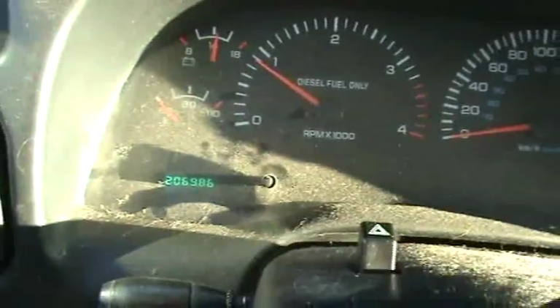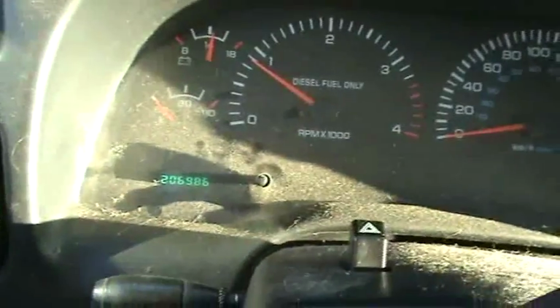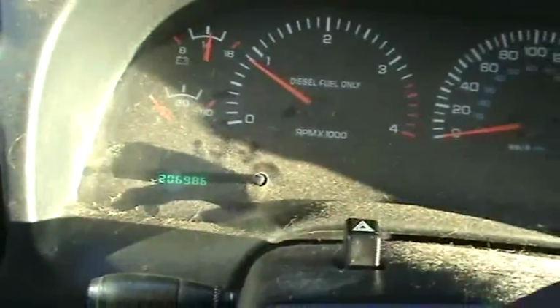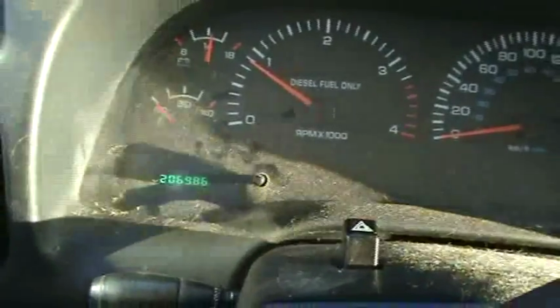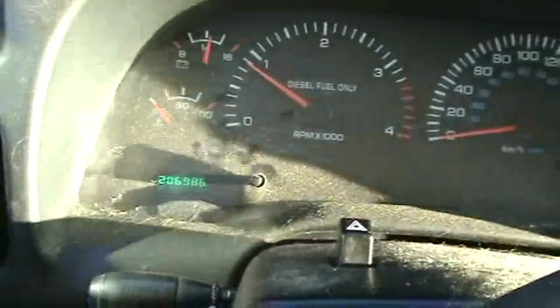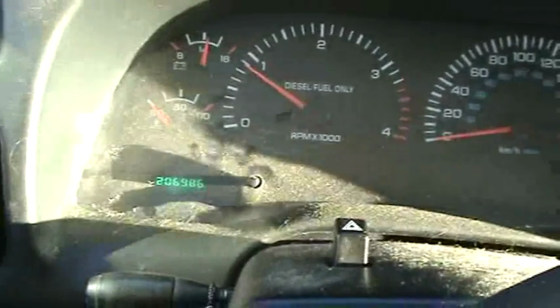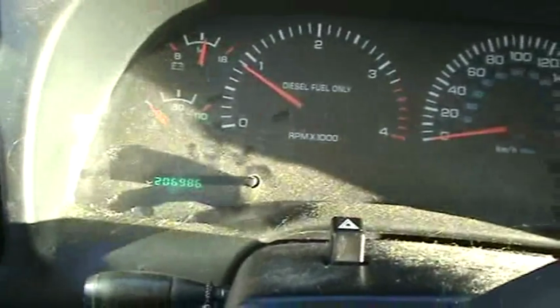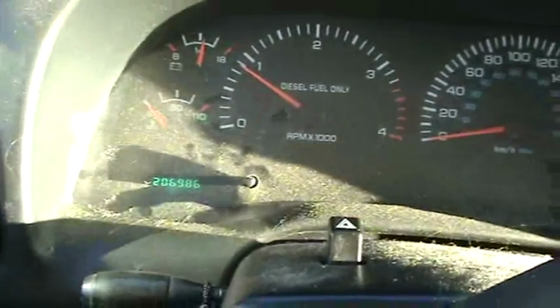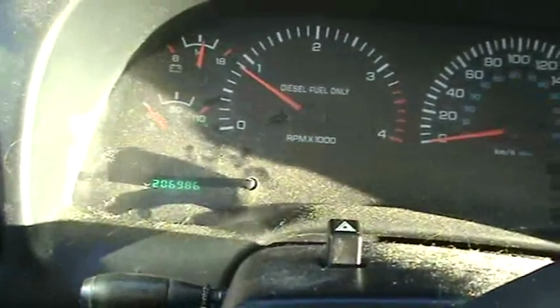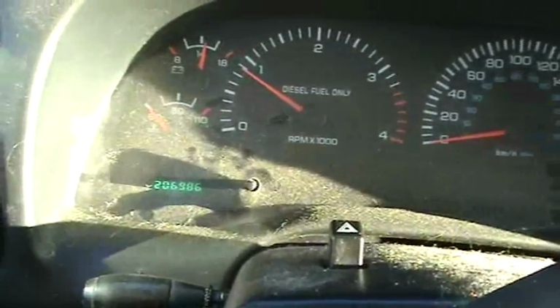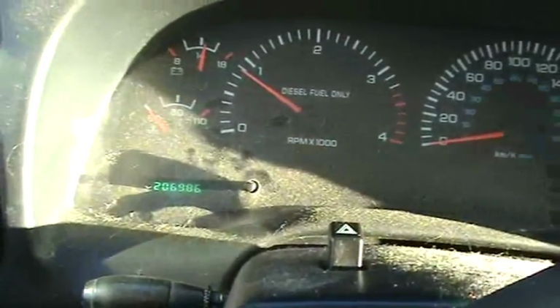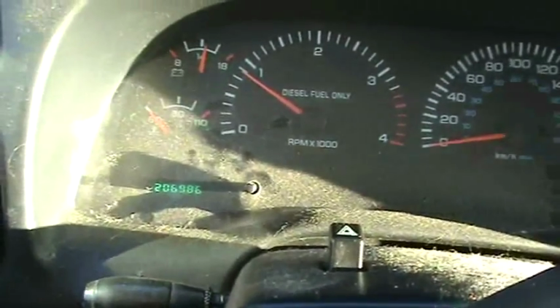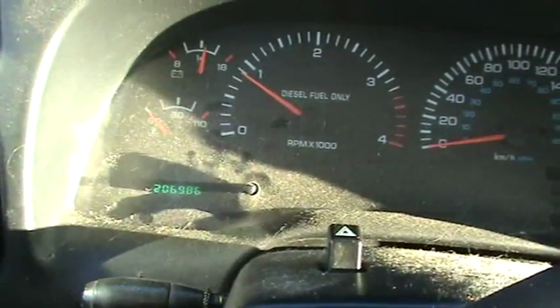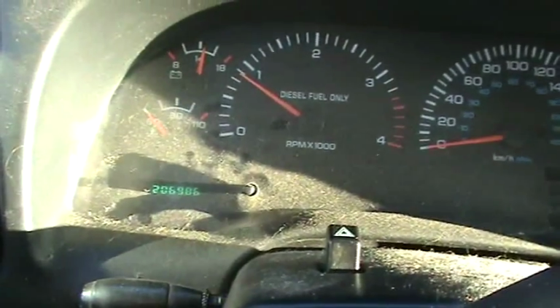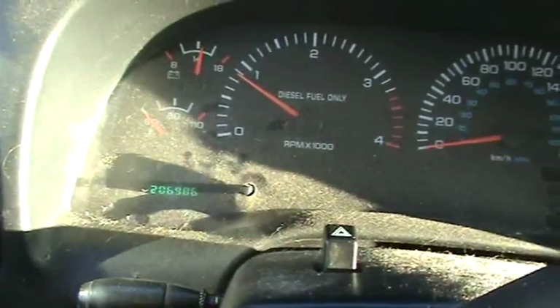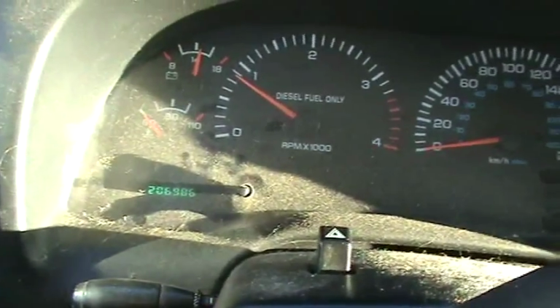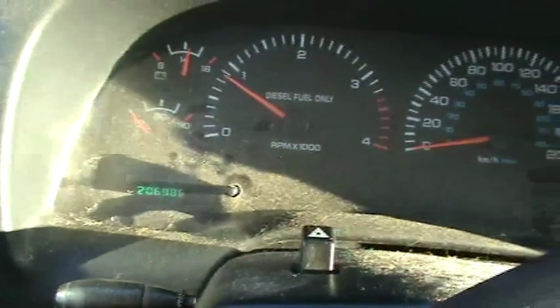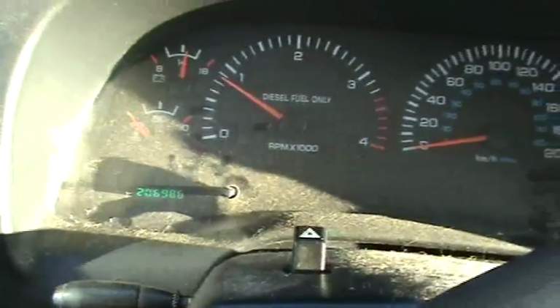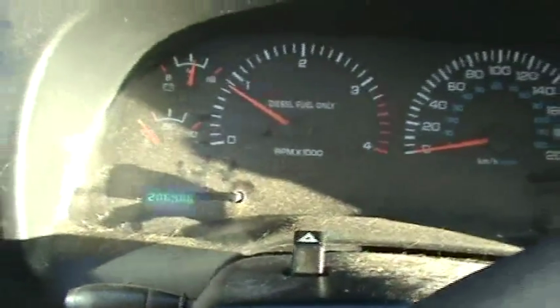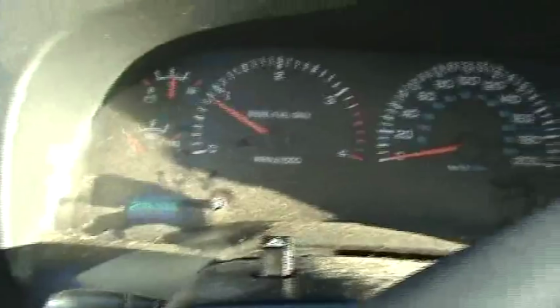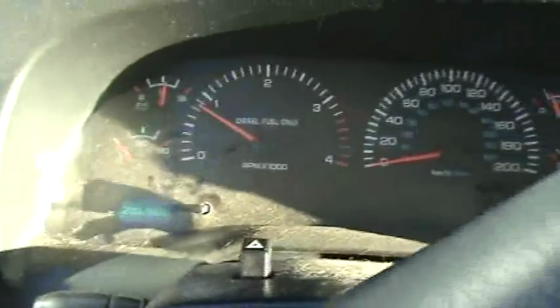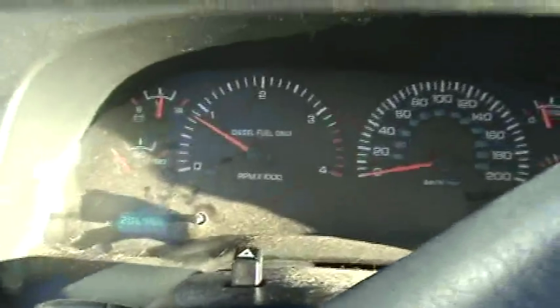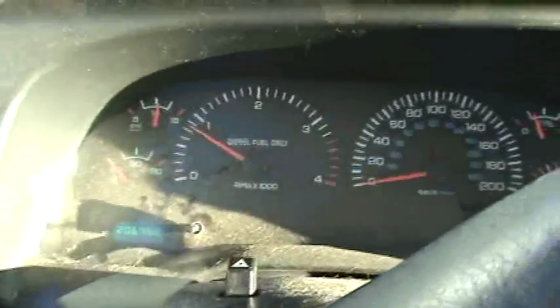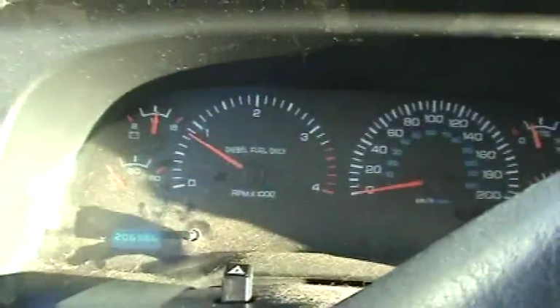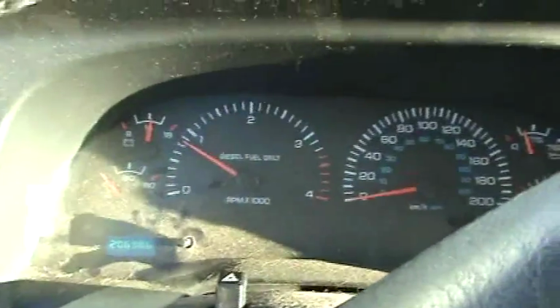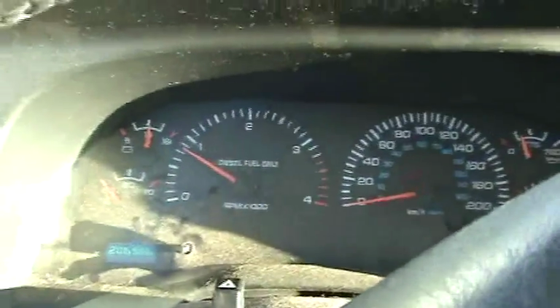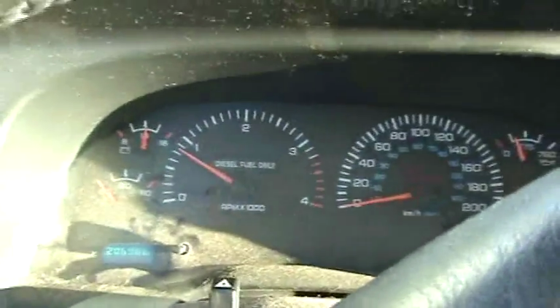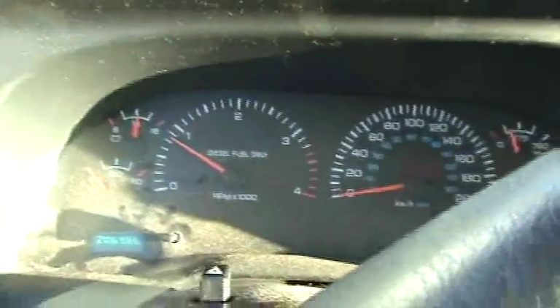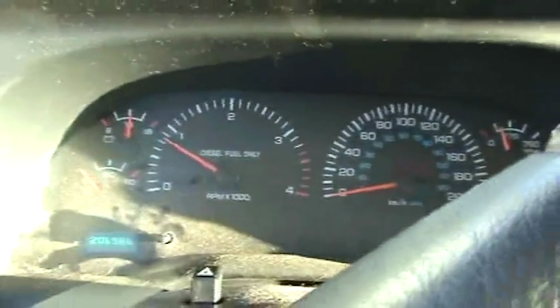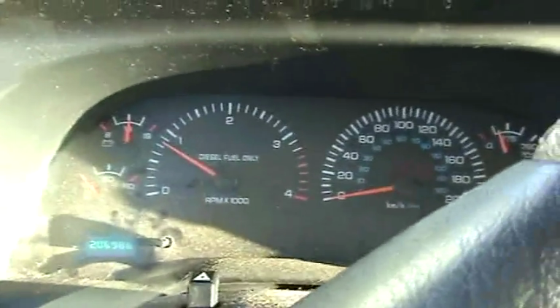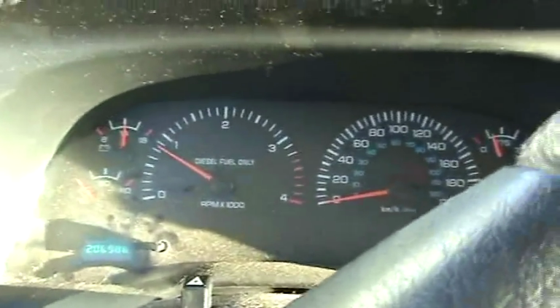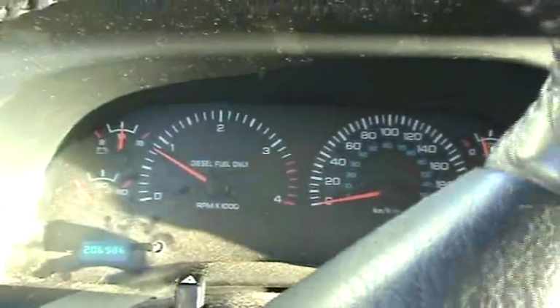The truck's got 206,986 kilometers on it — it's a 2001 Dodge Cummins.